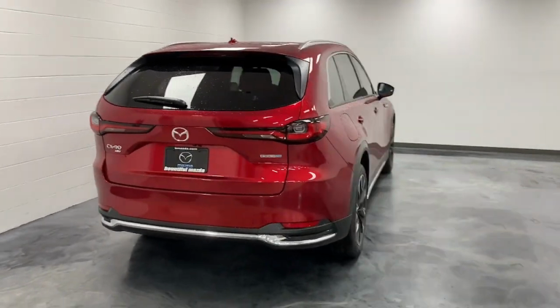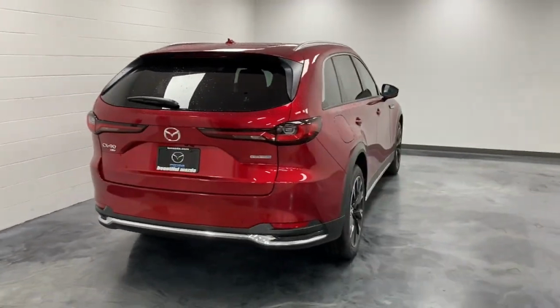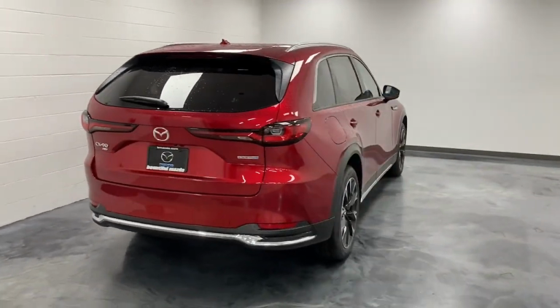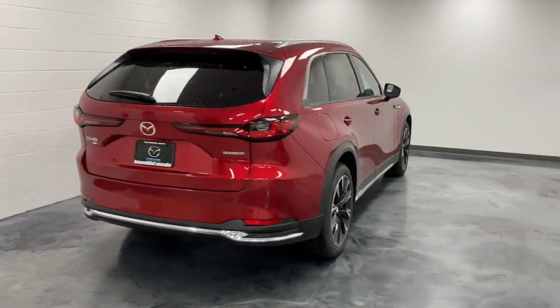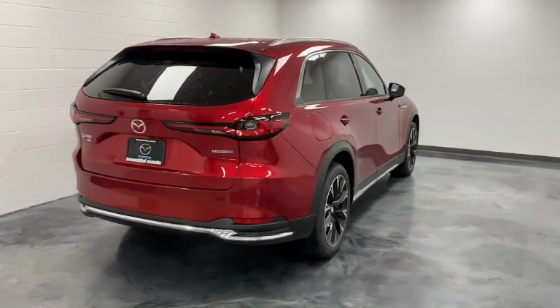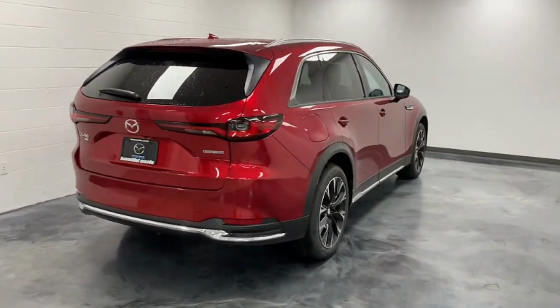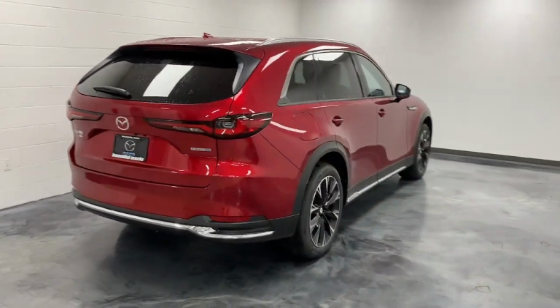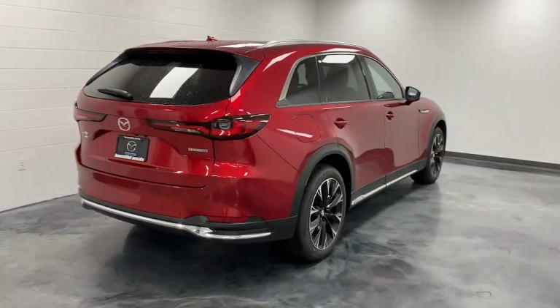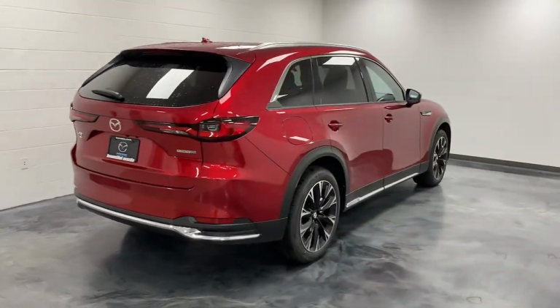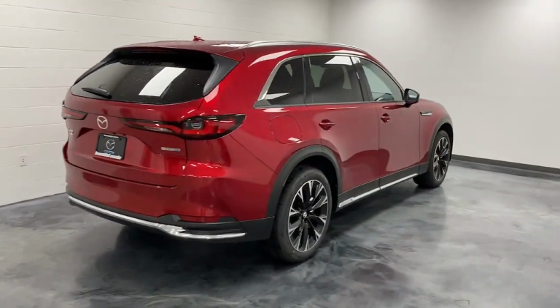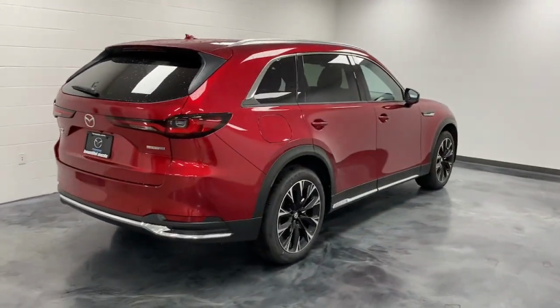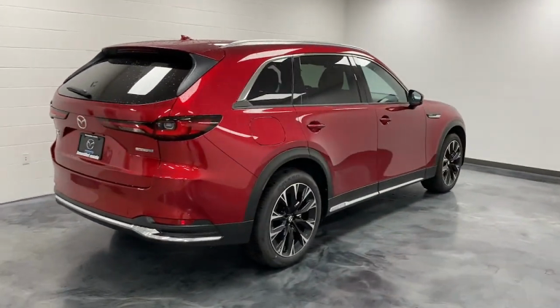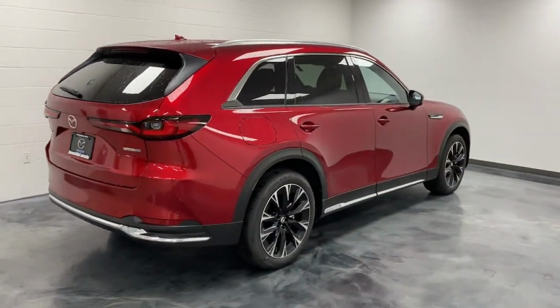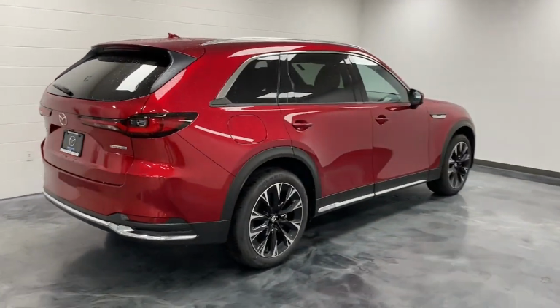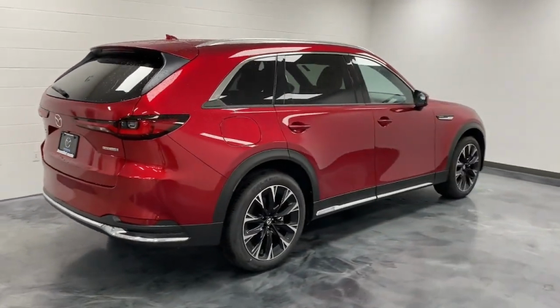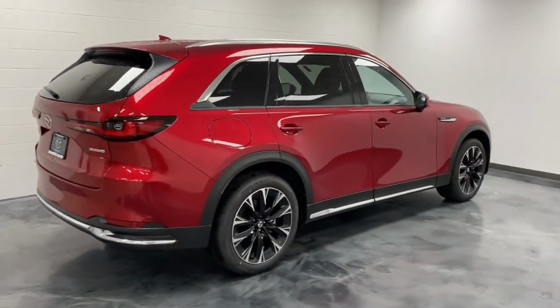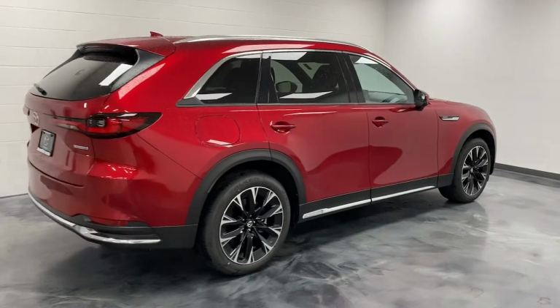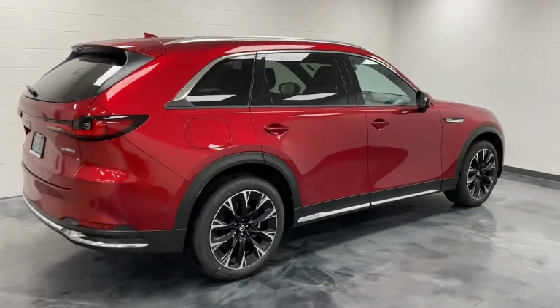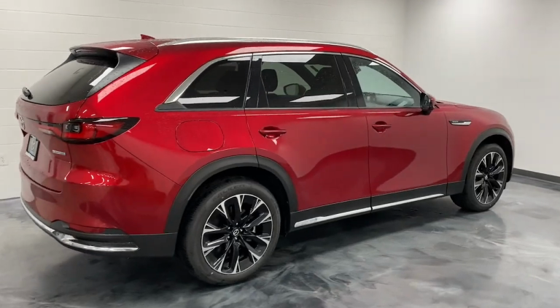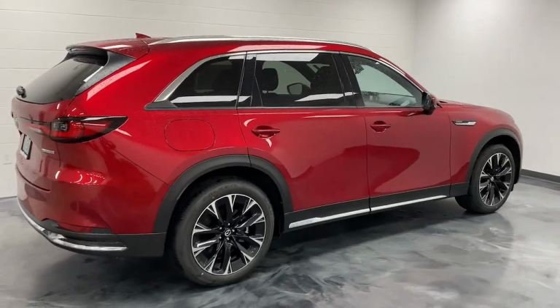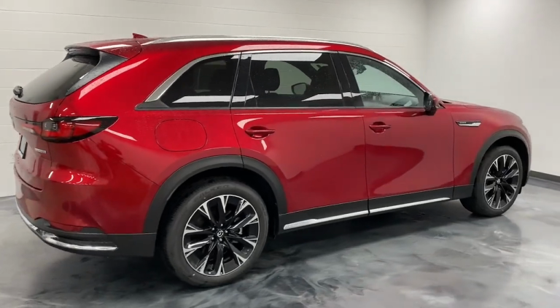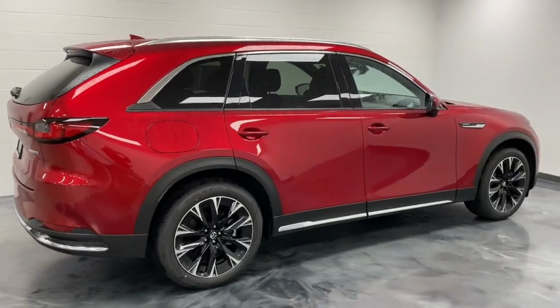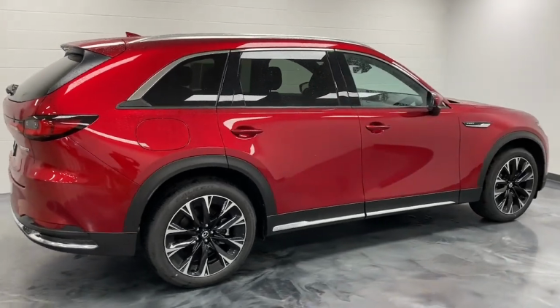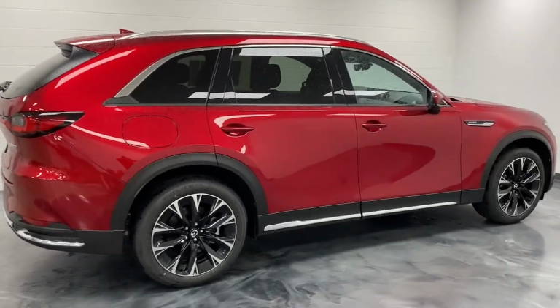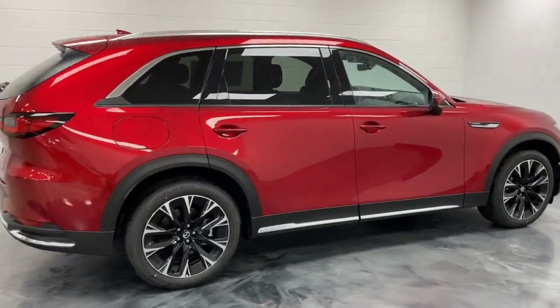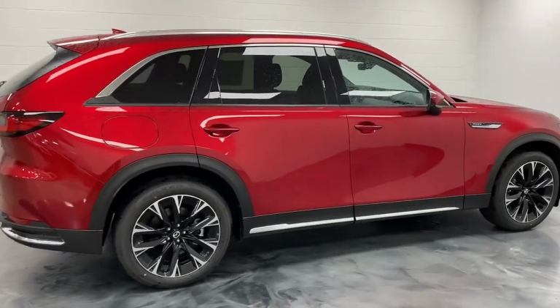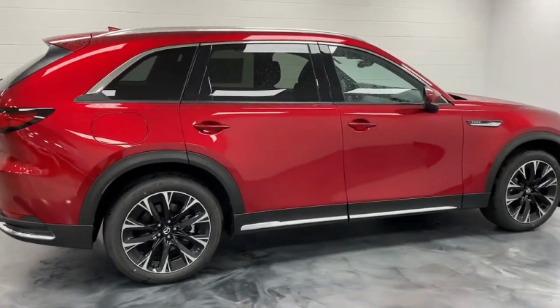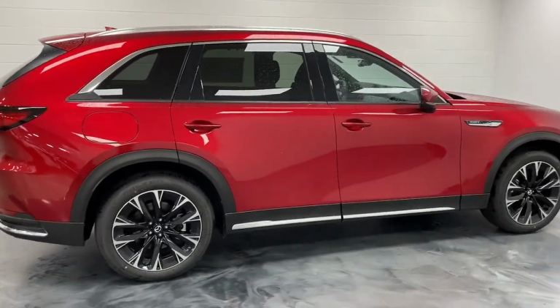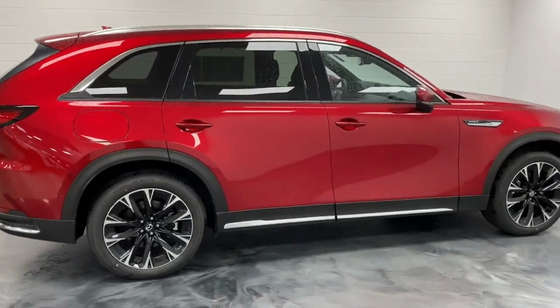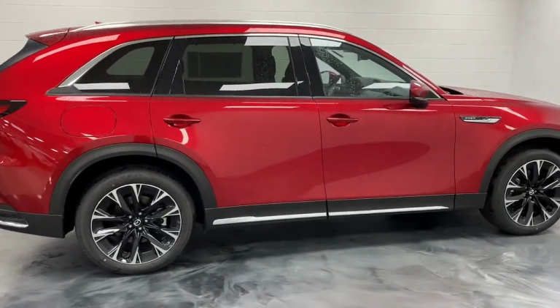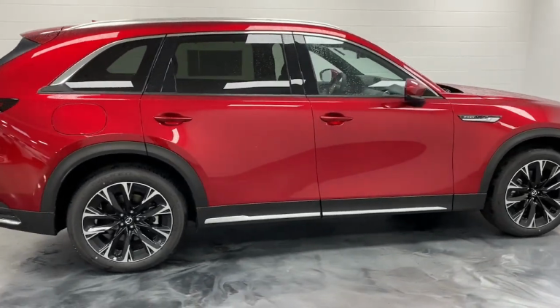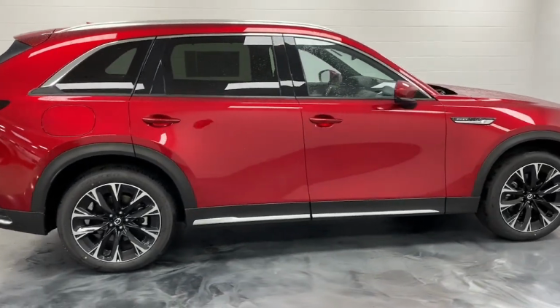Heated driver's seat. Moon roof. Keyless entry. Satellite radio. Heated mirrors.